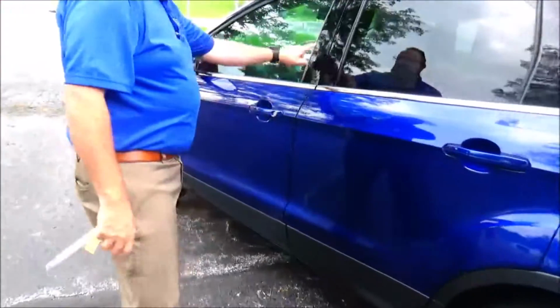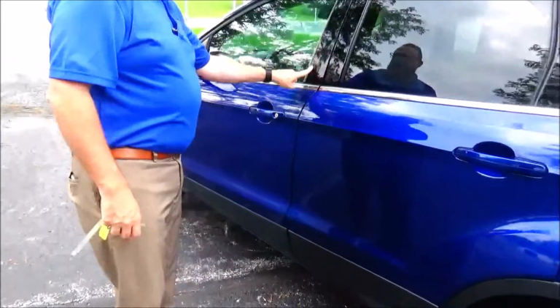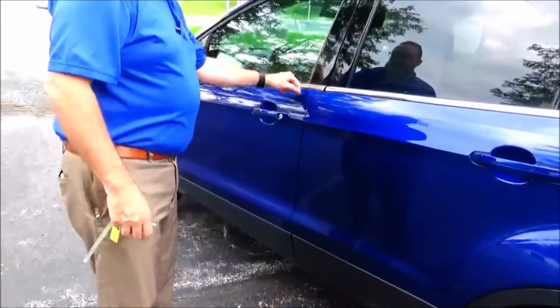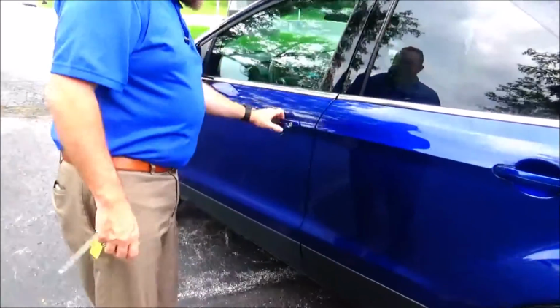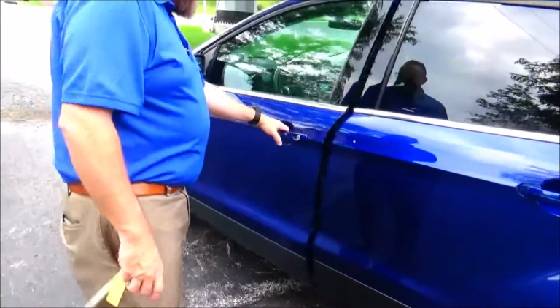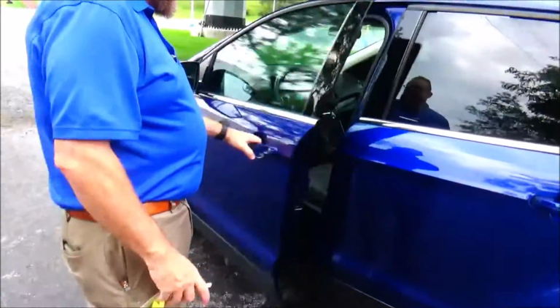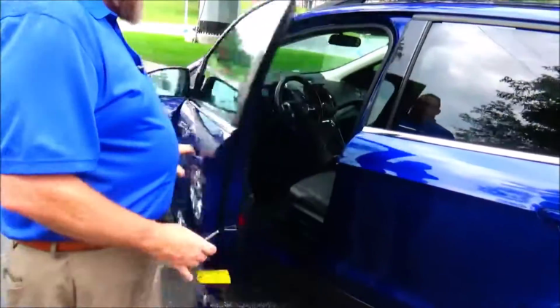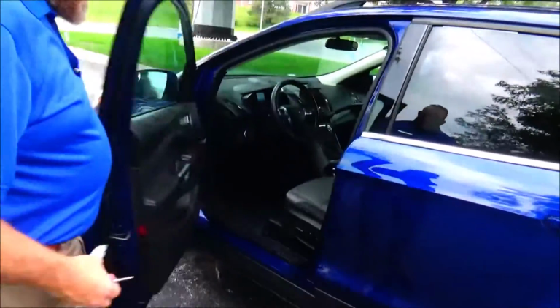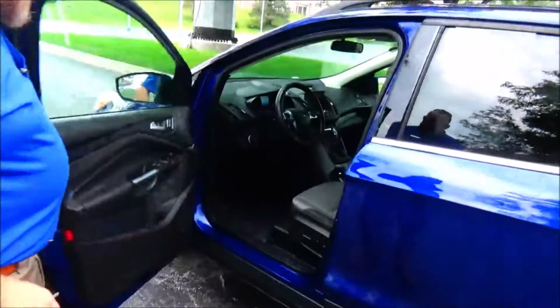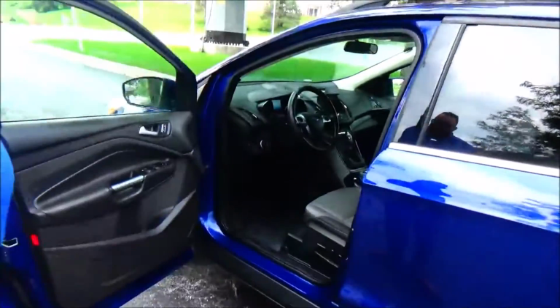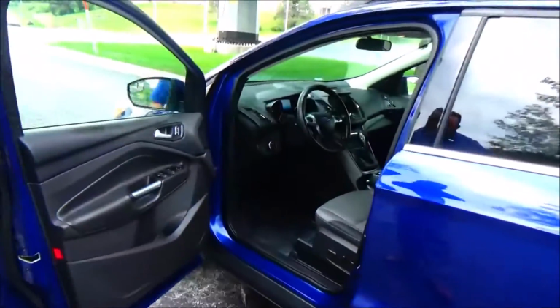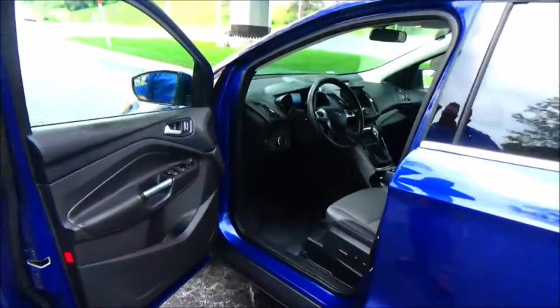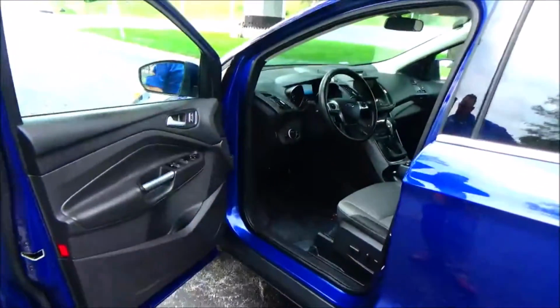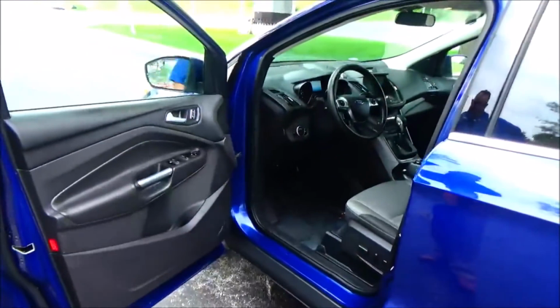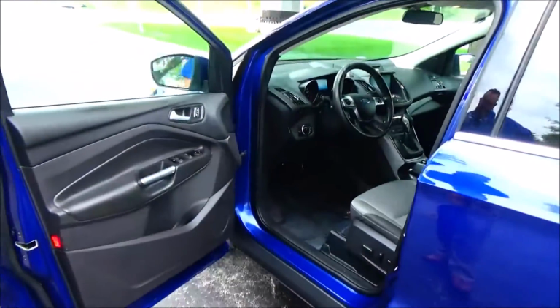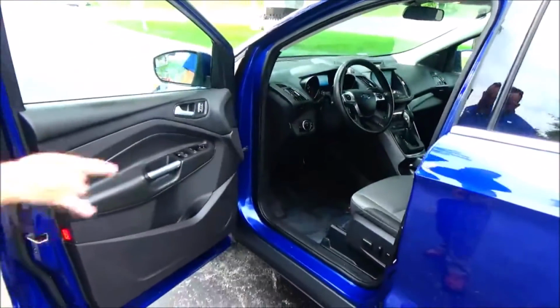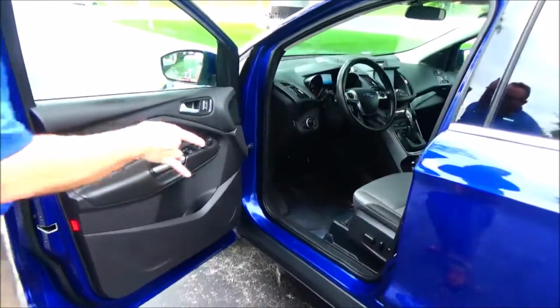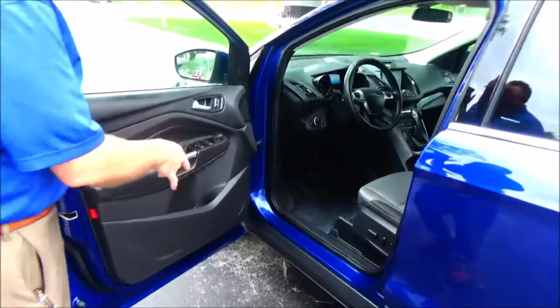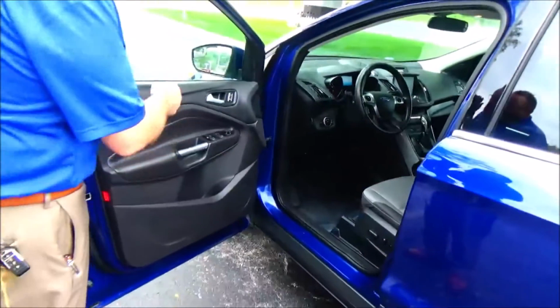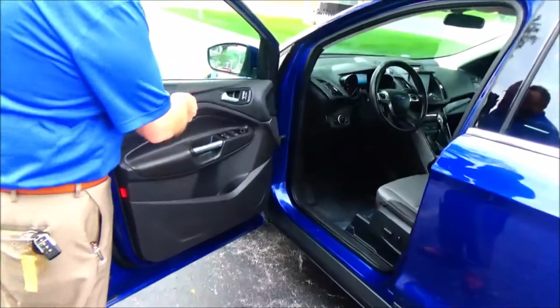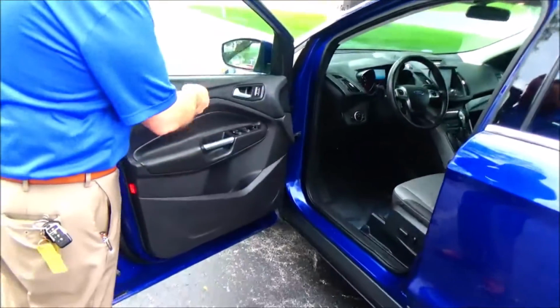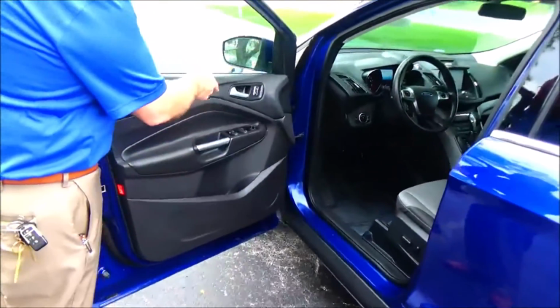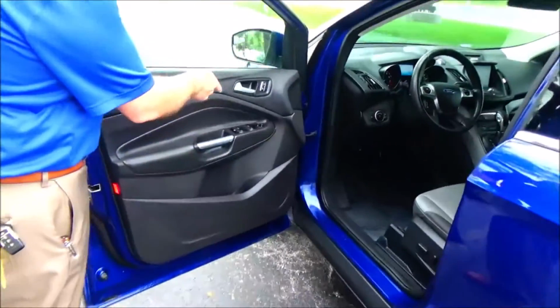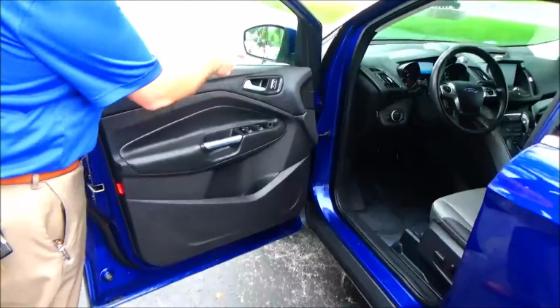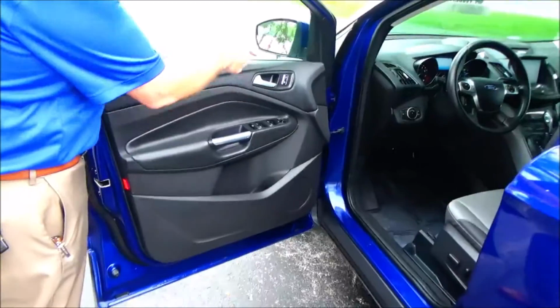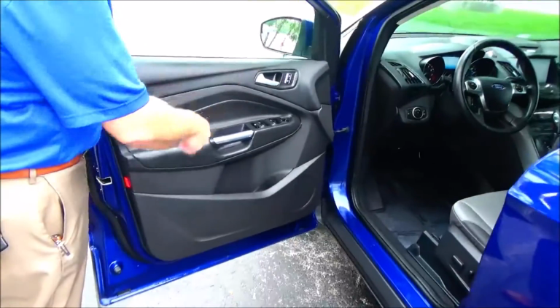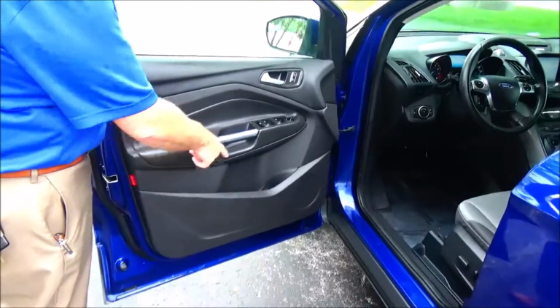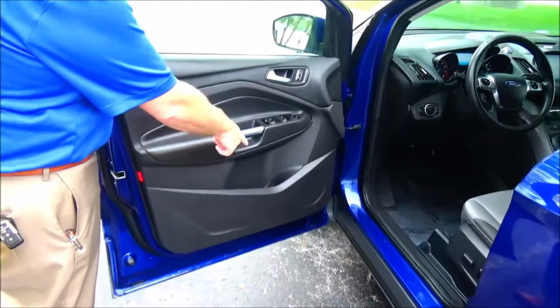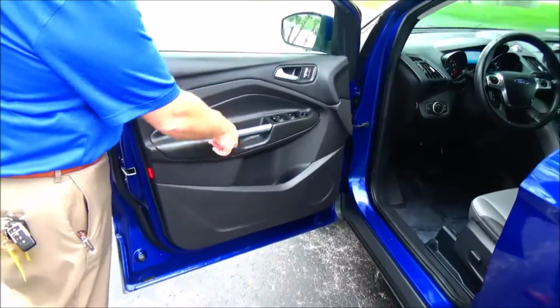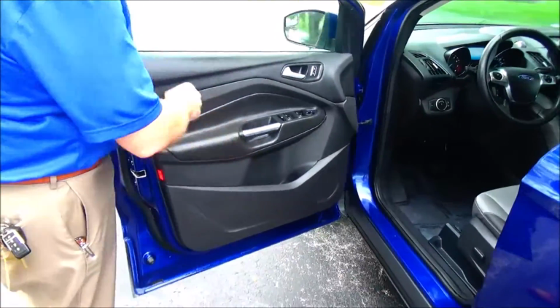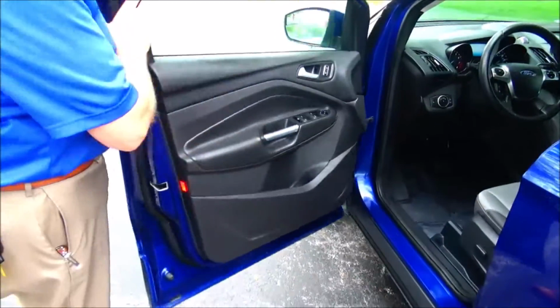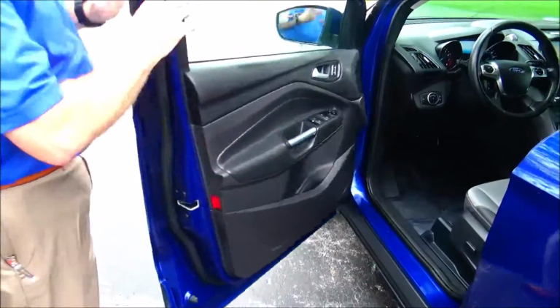Keyless entry. Eight-way power driver seat with adjustable lumbar. Power windows, power mirrors, power locks. Cup holders and storage in the door.